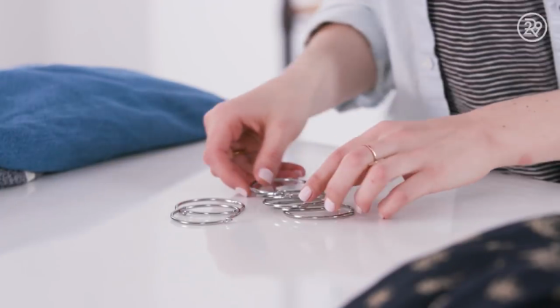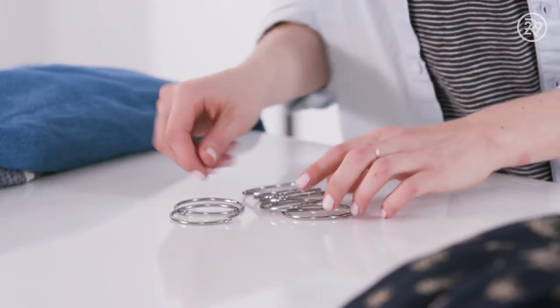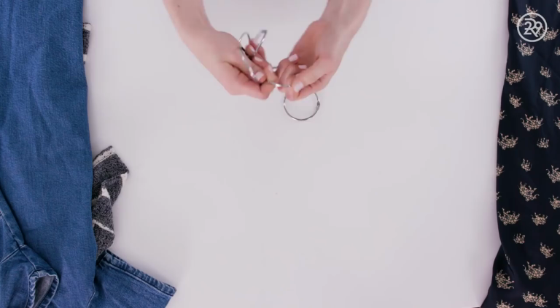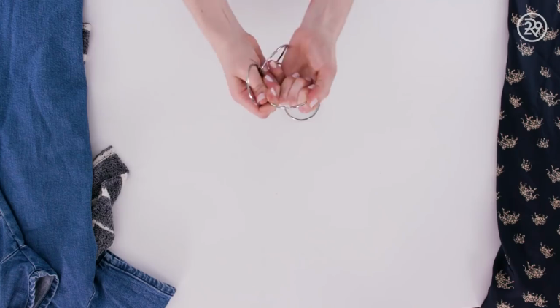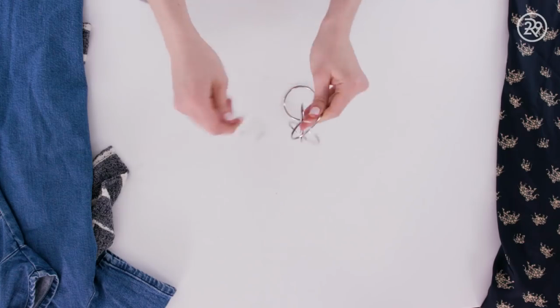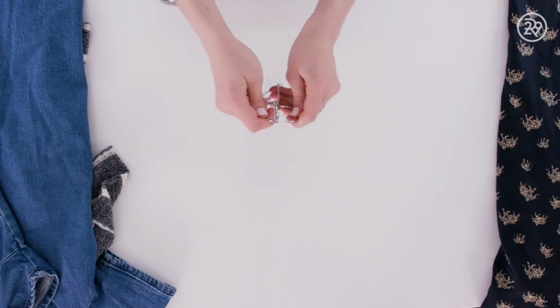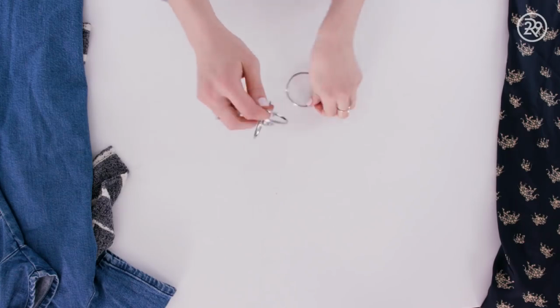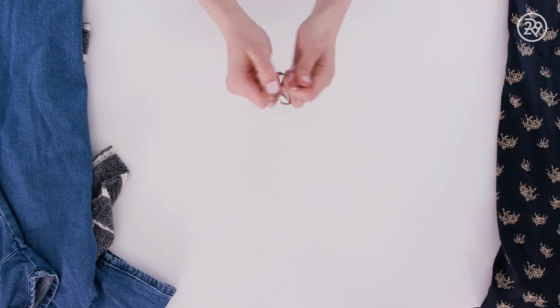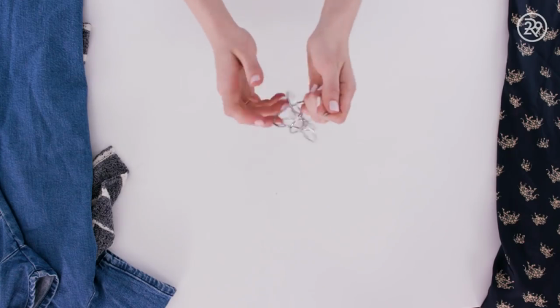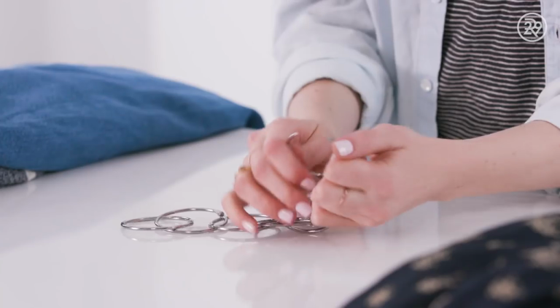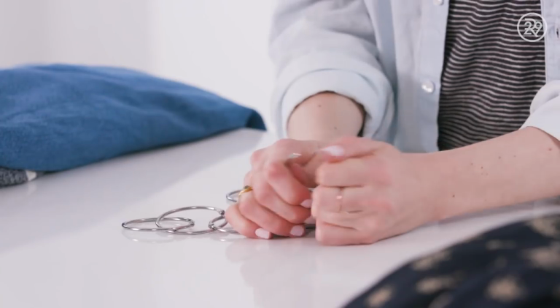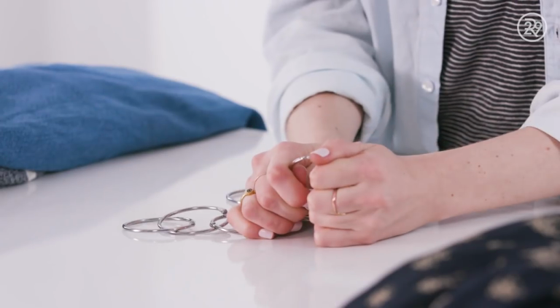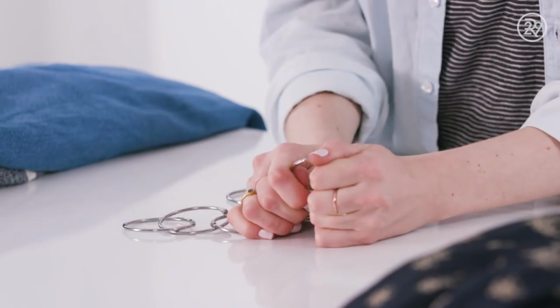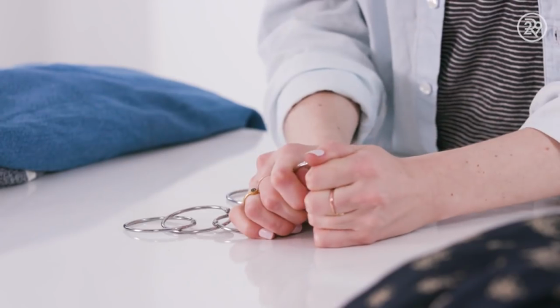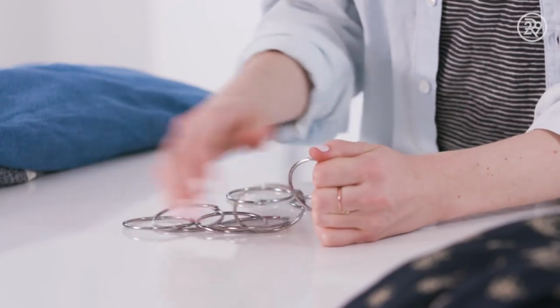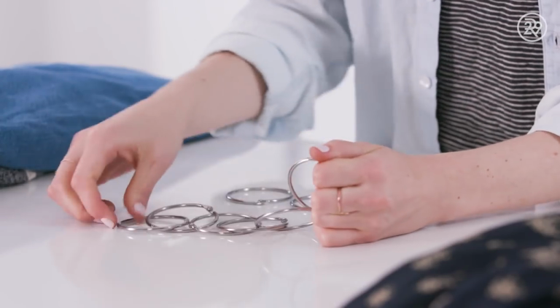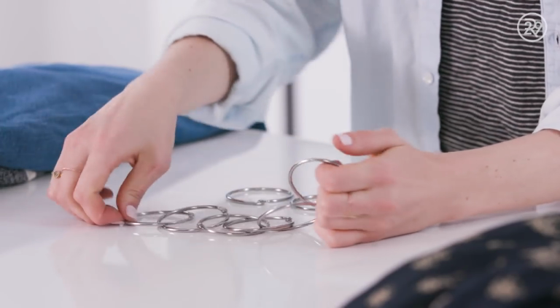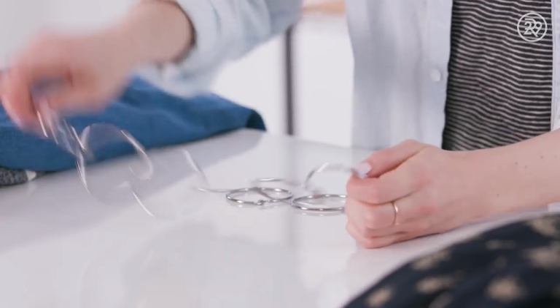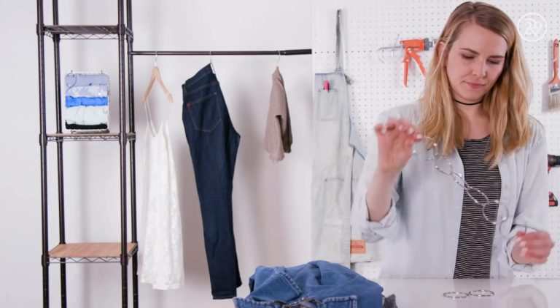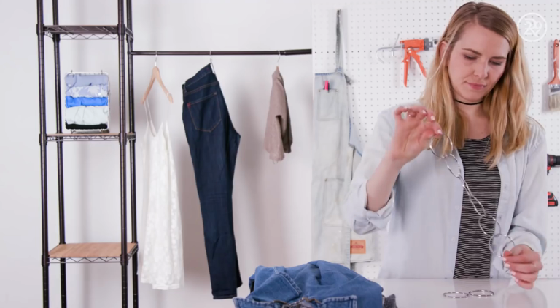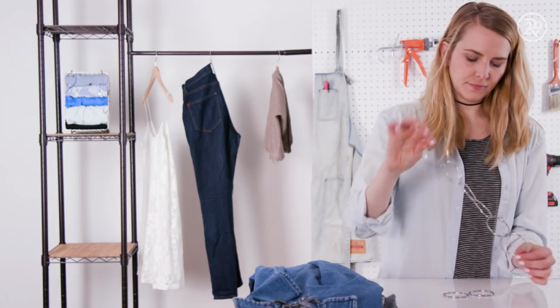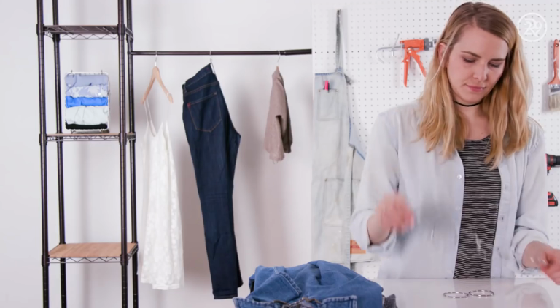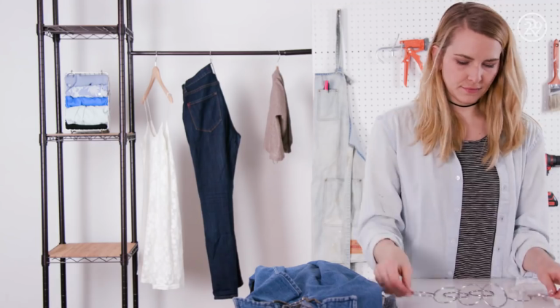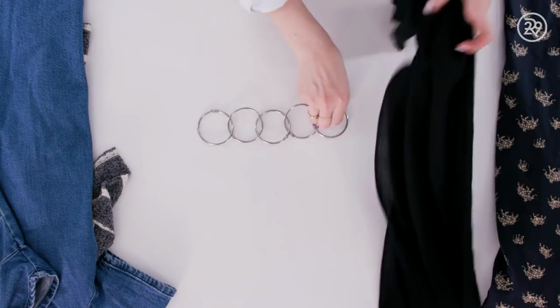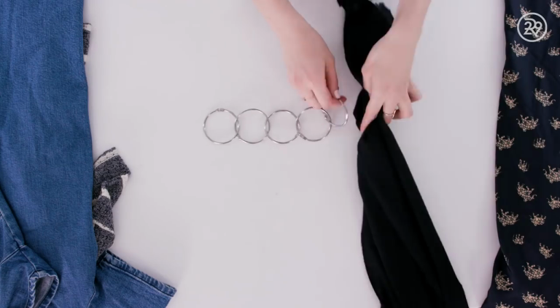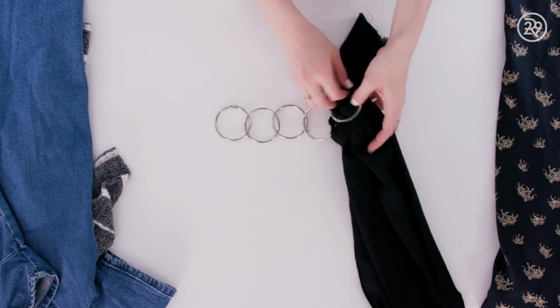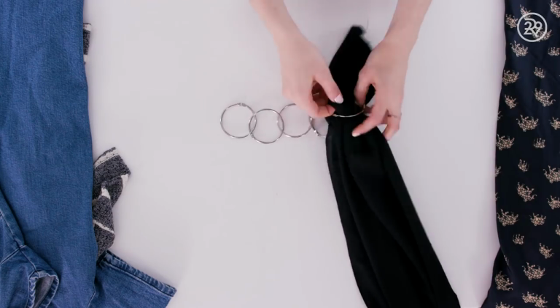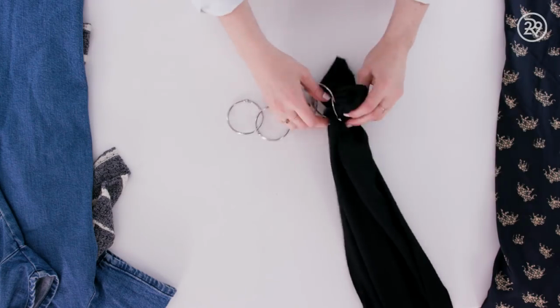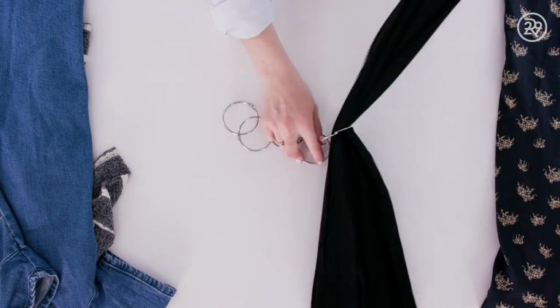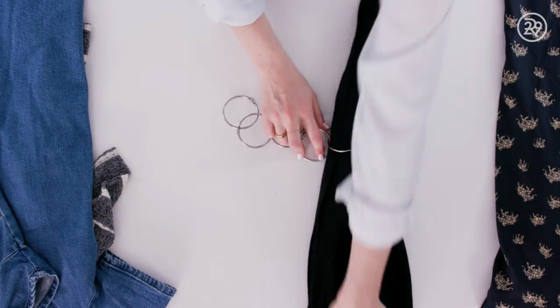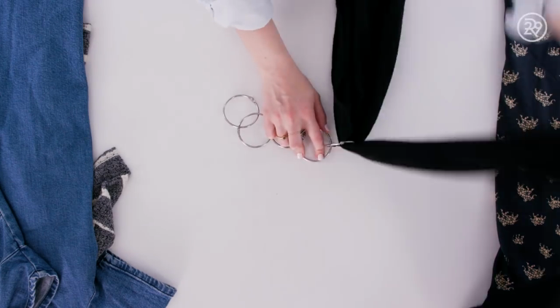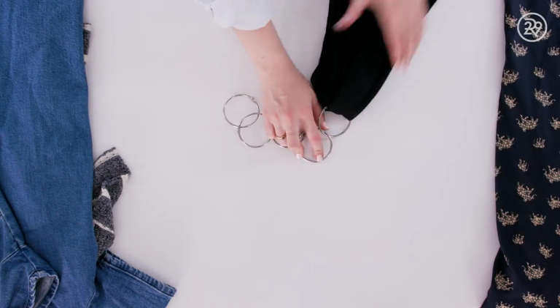And here's another thing you can do with the rings — stack them up and you instantly have an accessories holder for scarves or belts.